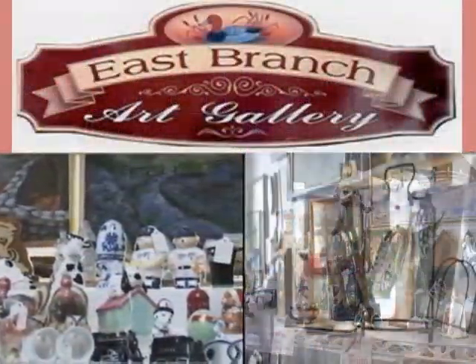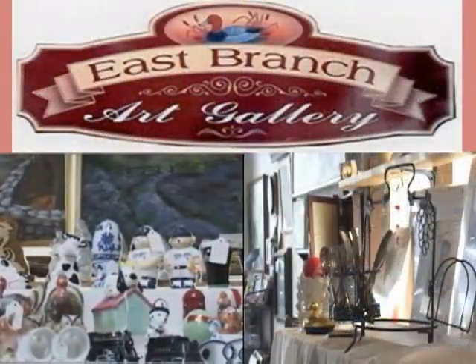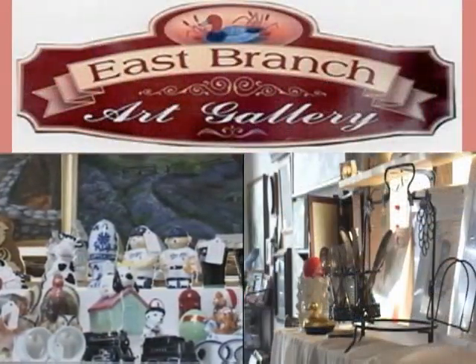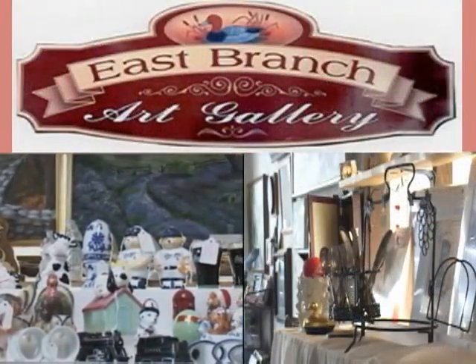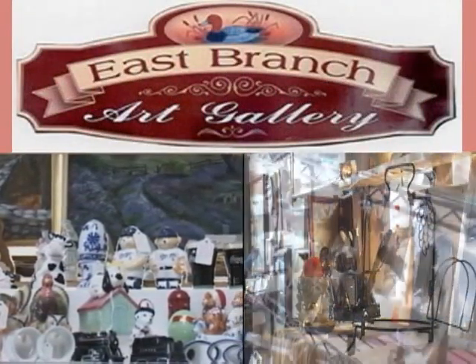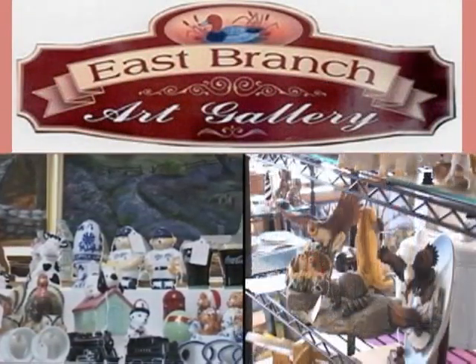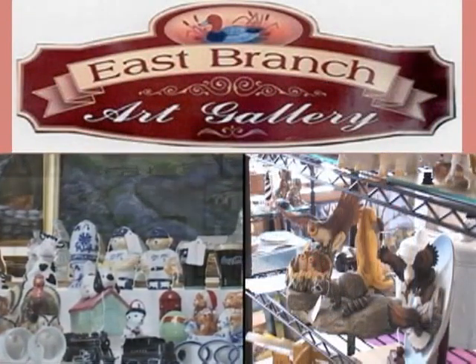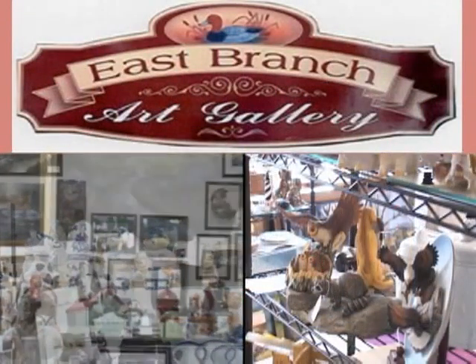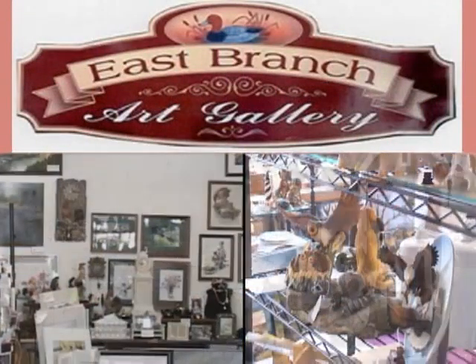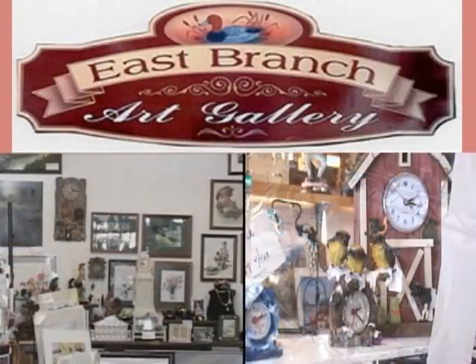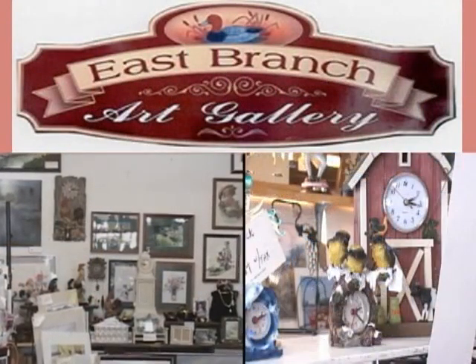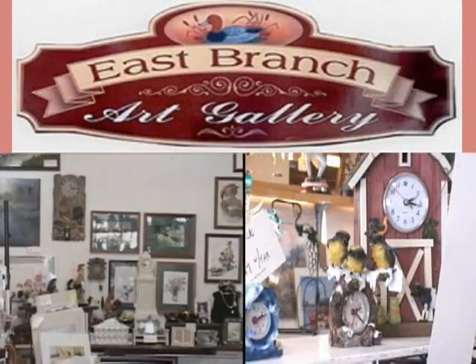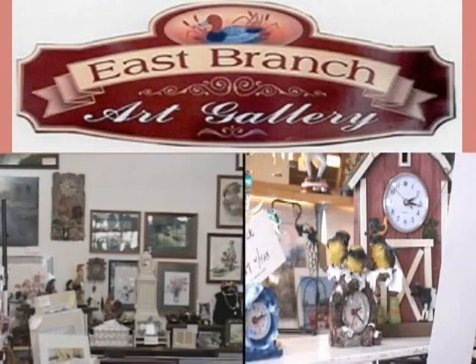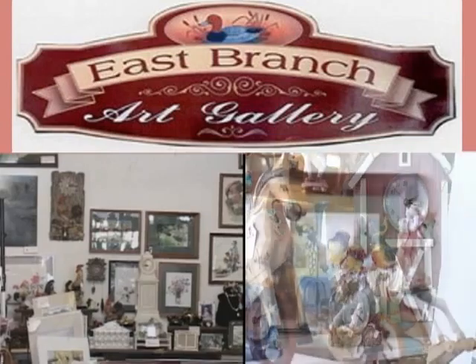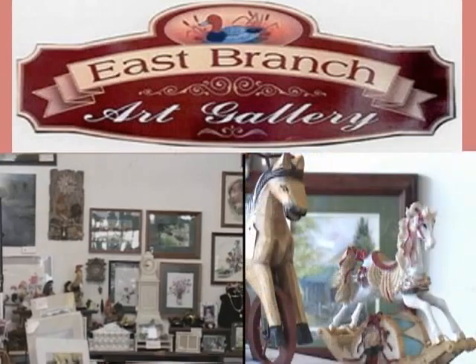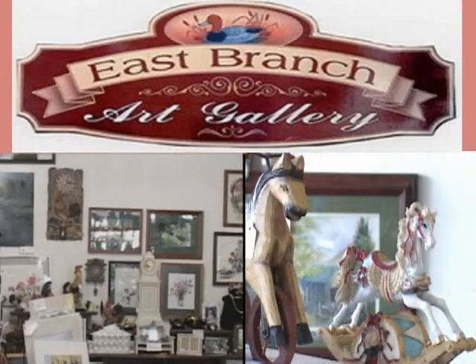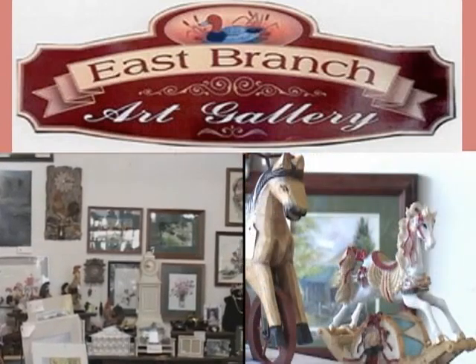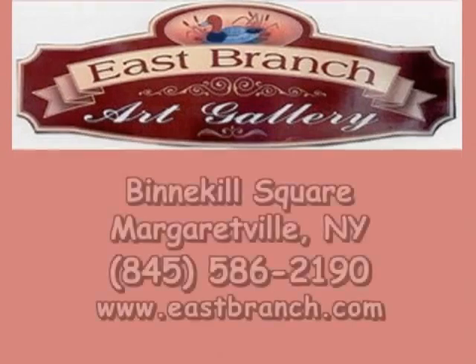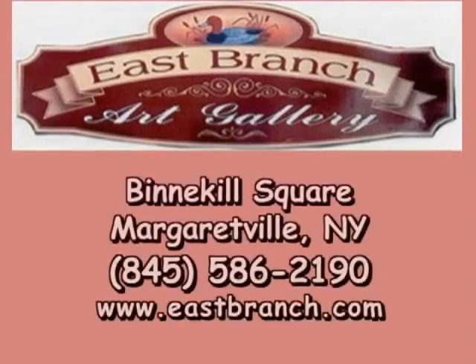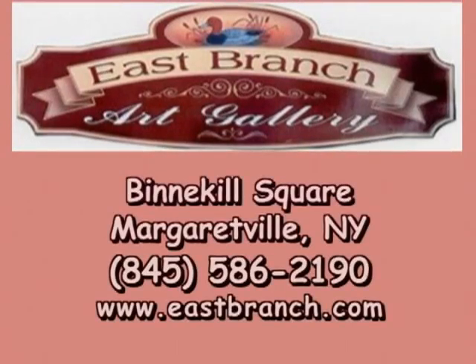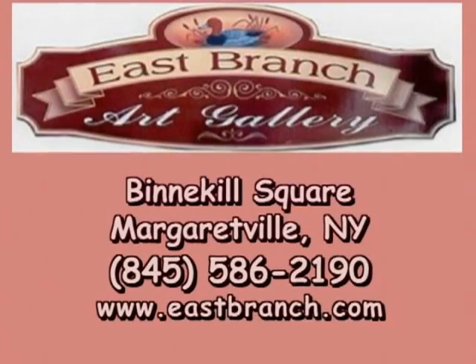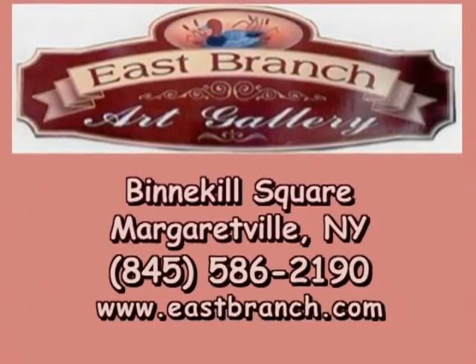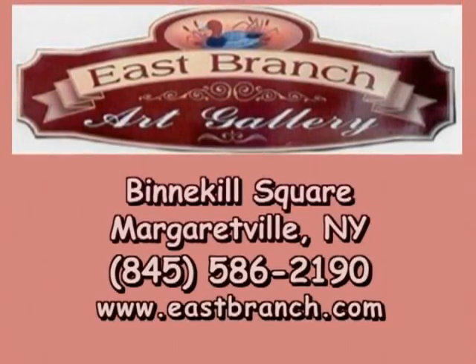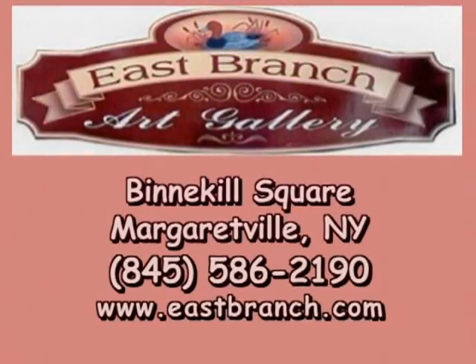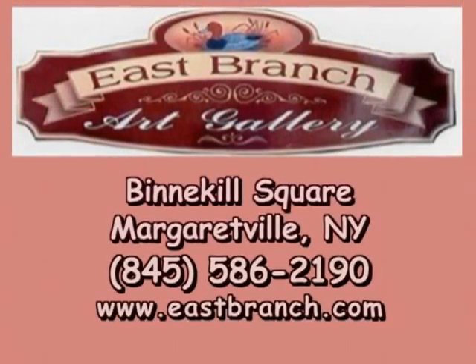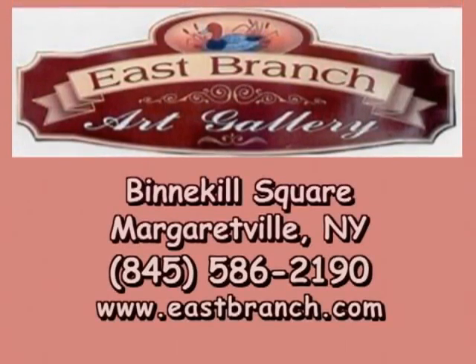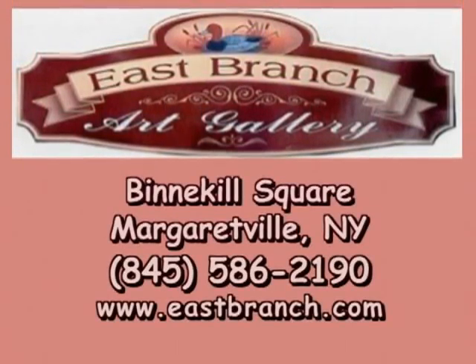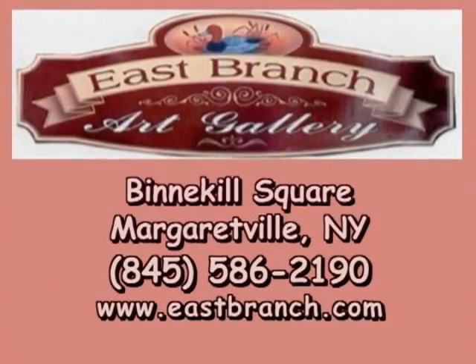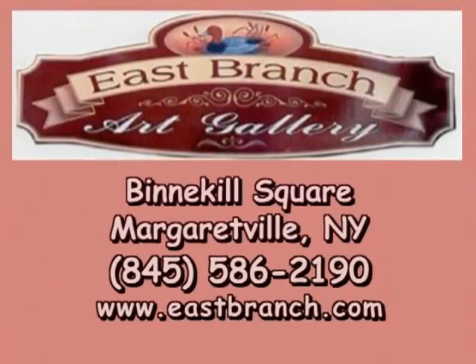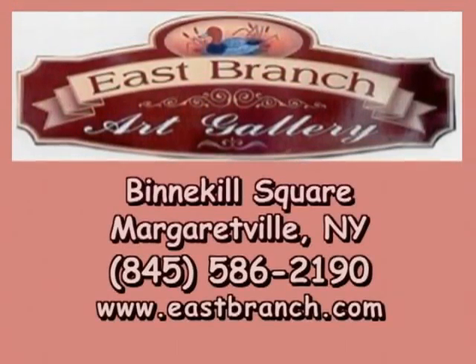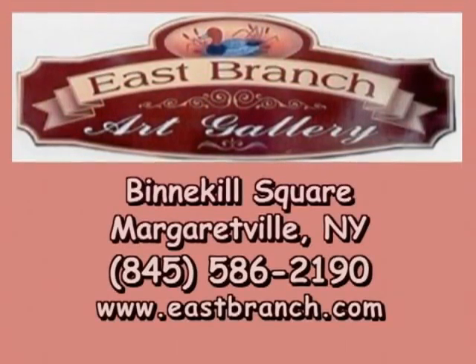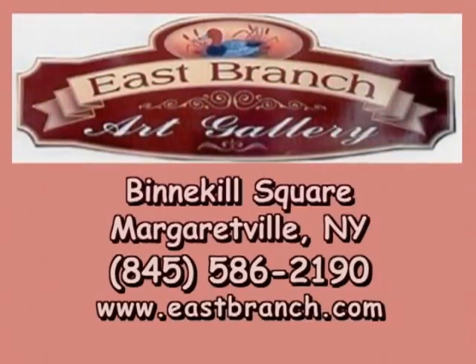Visit East Branch Art Gallery, Margaretville, for distinctive artwork, collectibles, and giftware. We also design and host webpages.